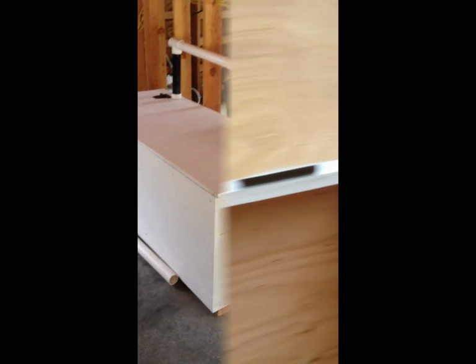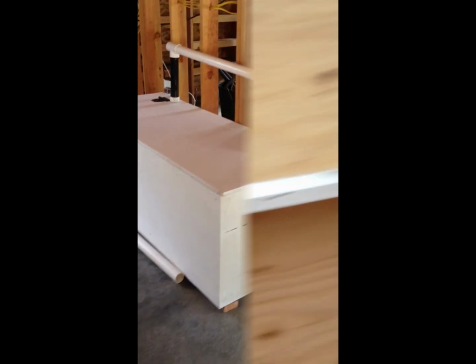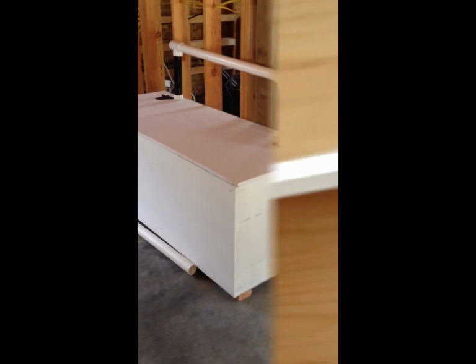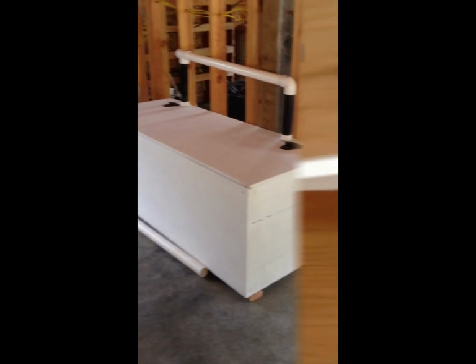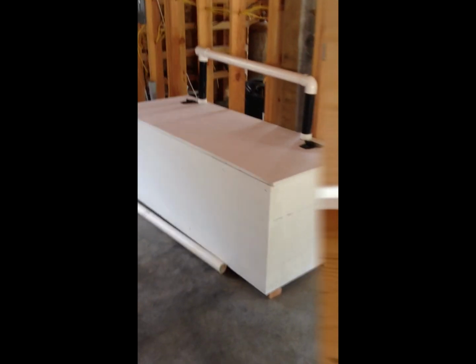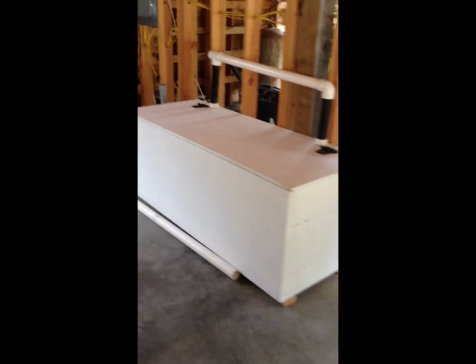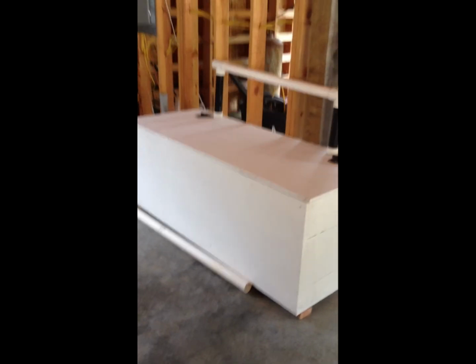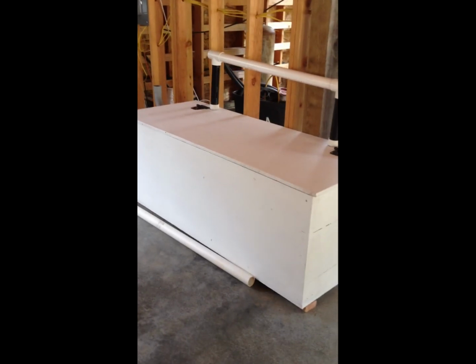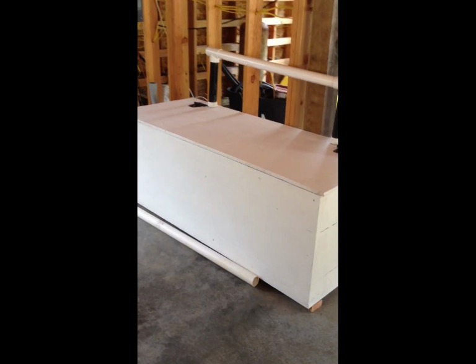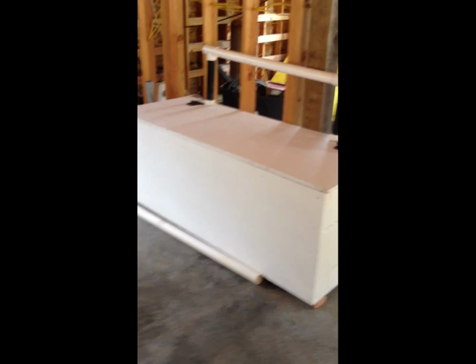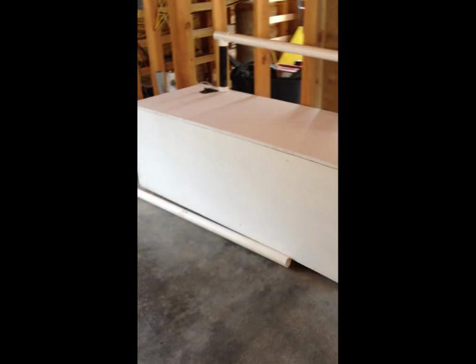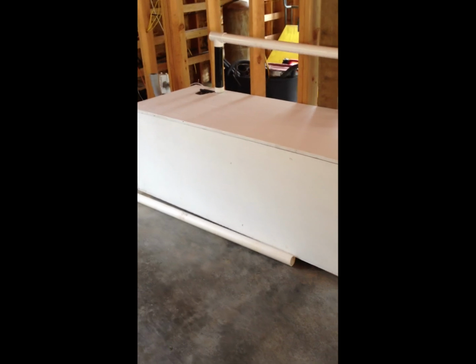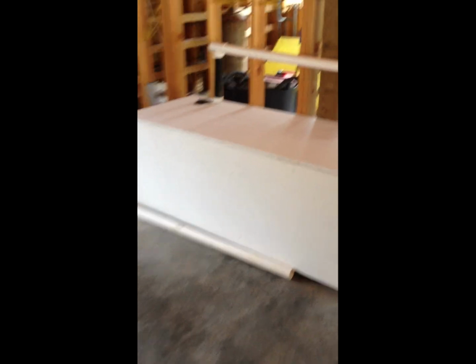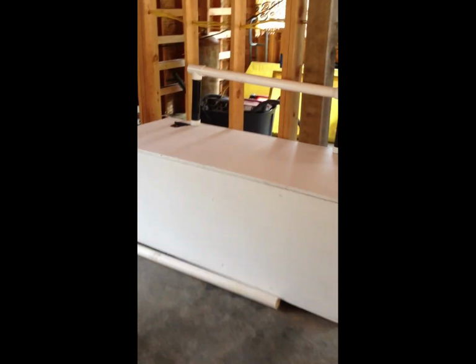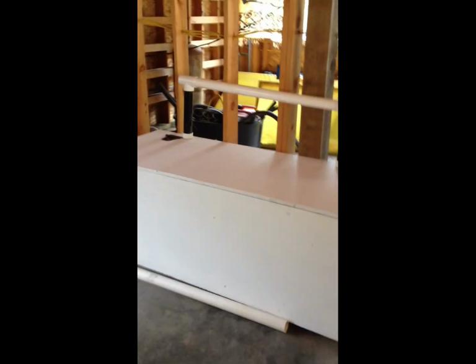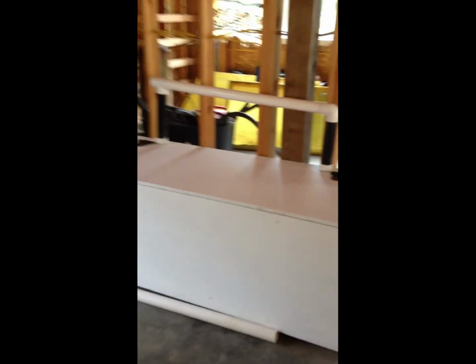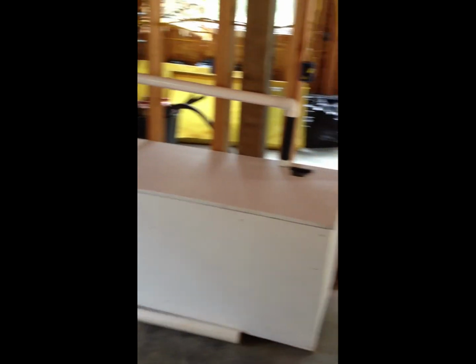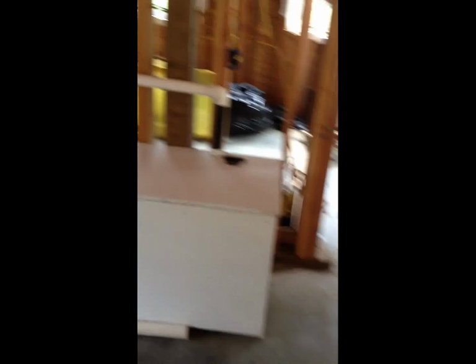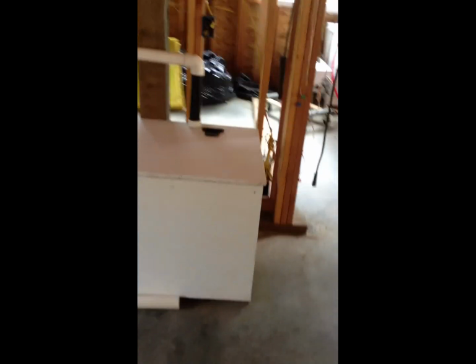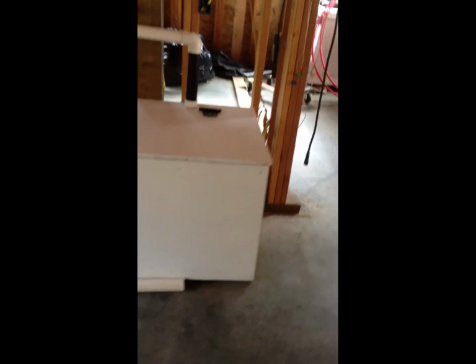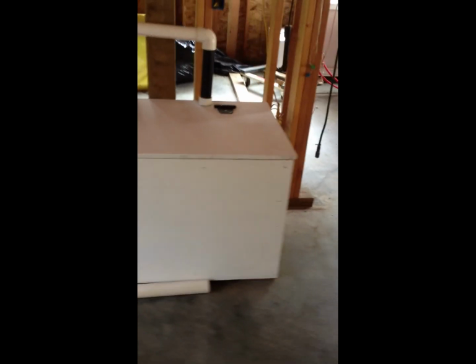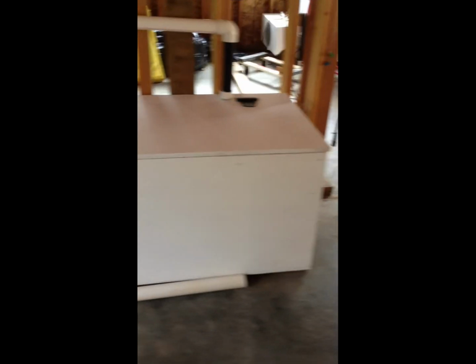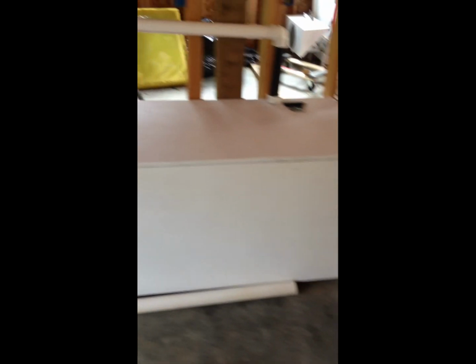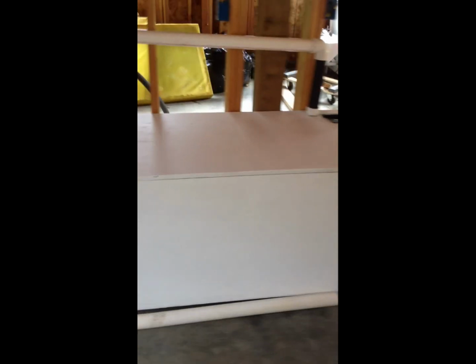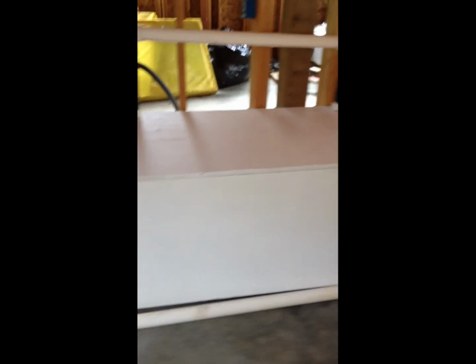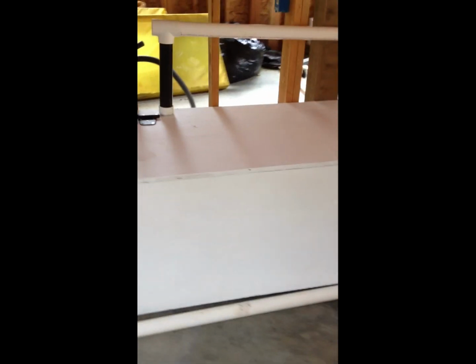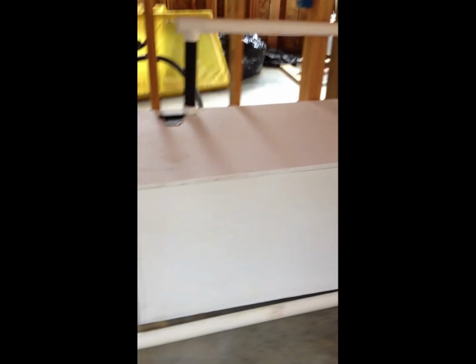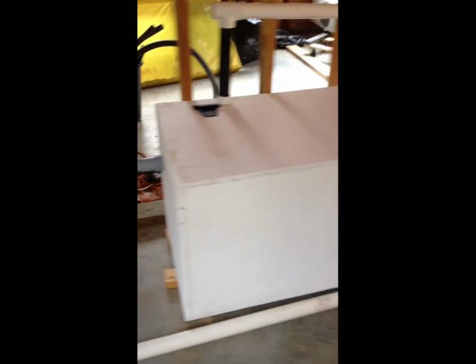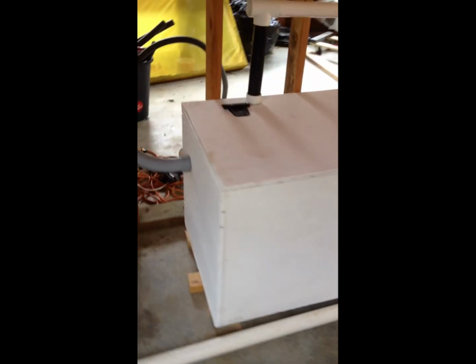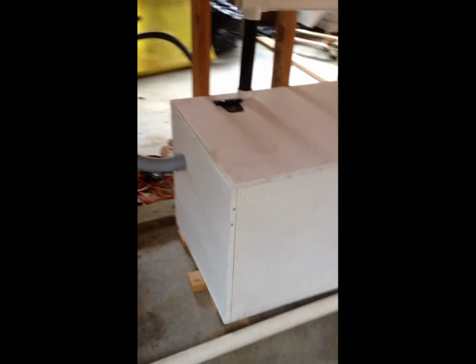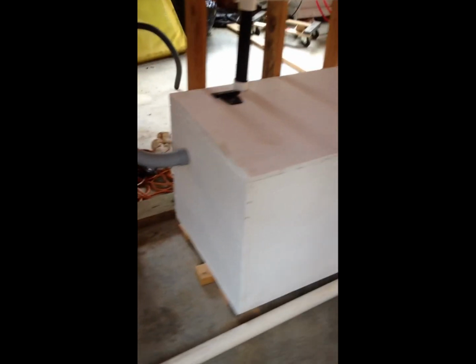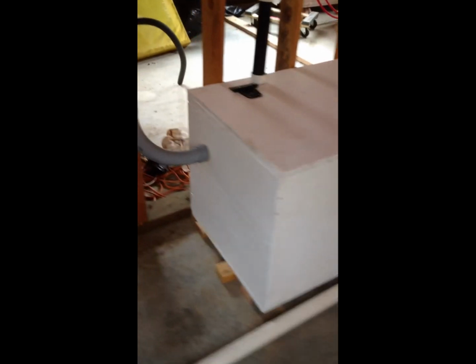Hi guys, here is the completed version of the battery box. I'm waiting for the batteries to be delivered with everything else.